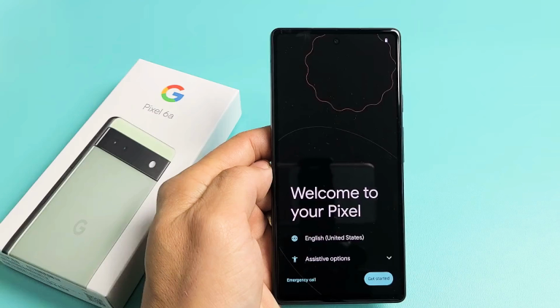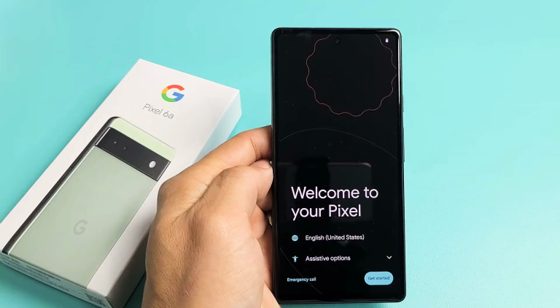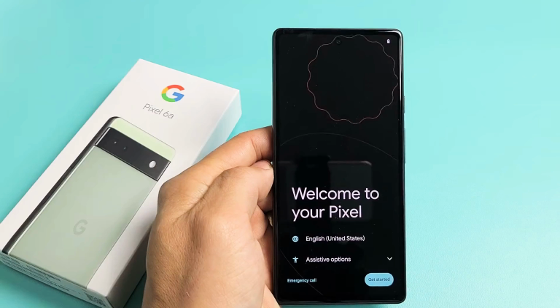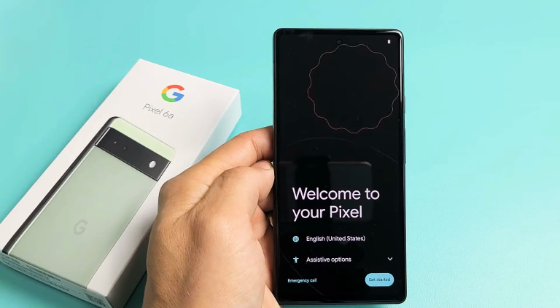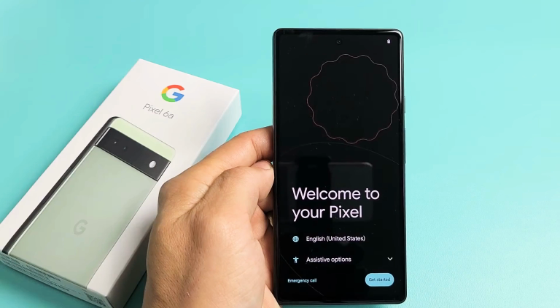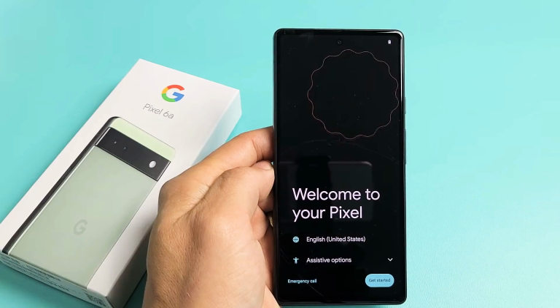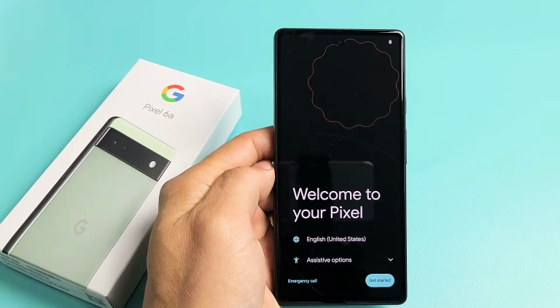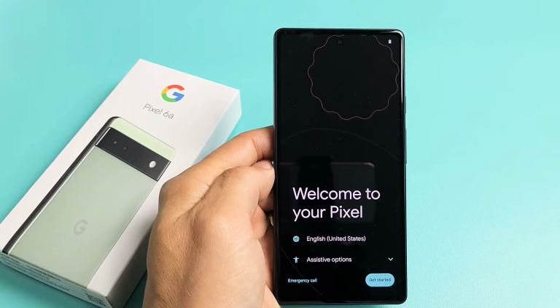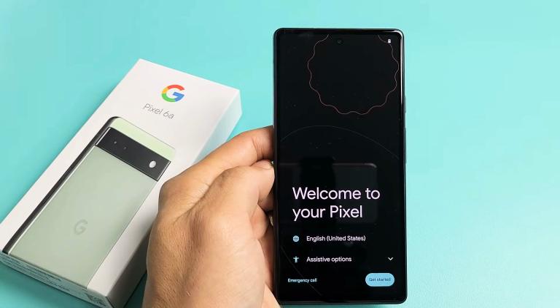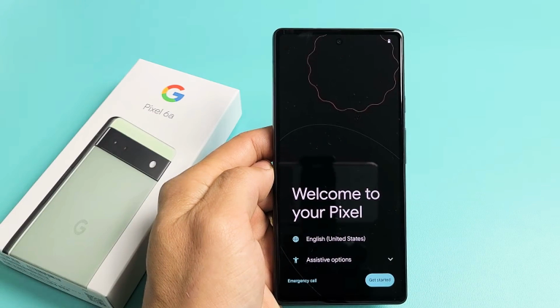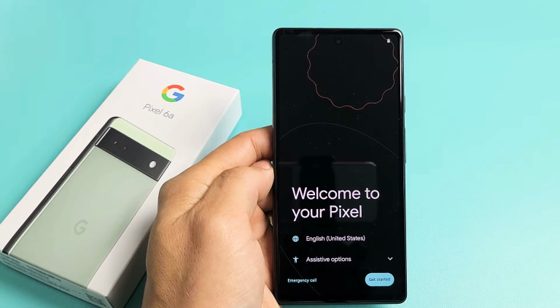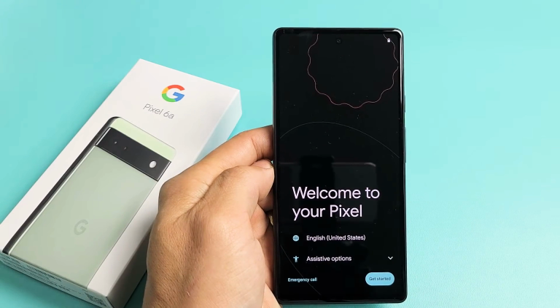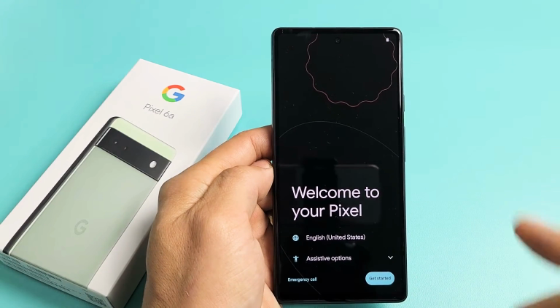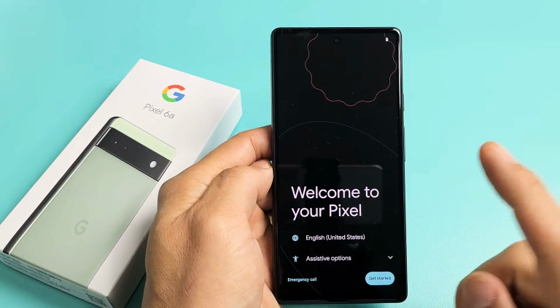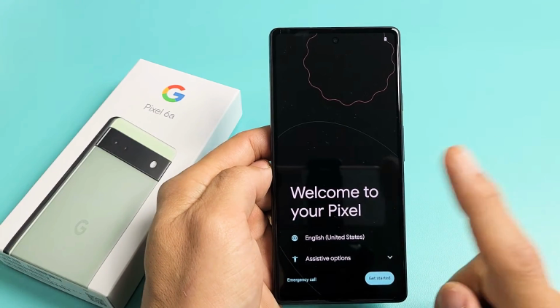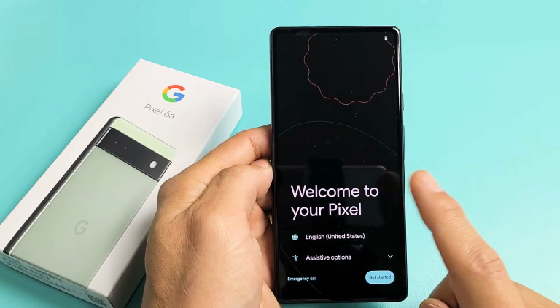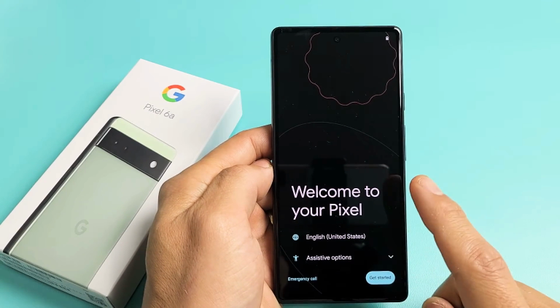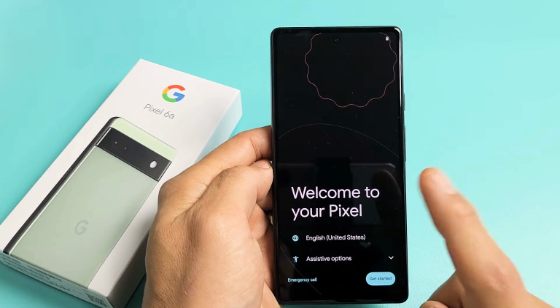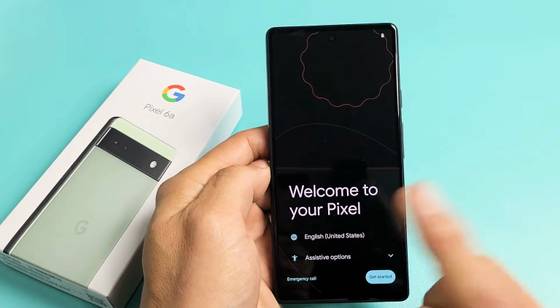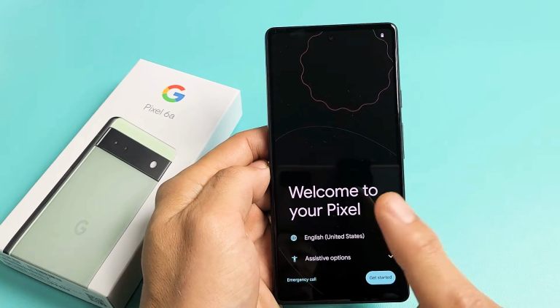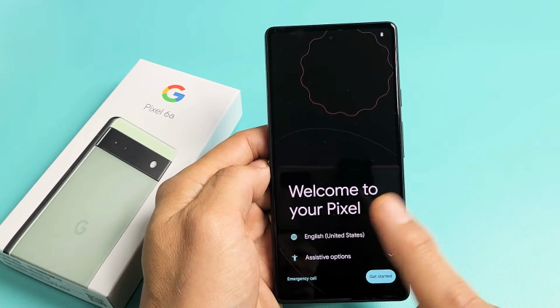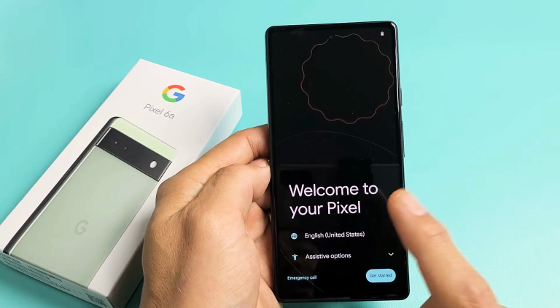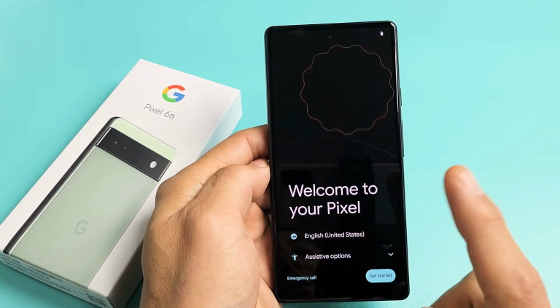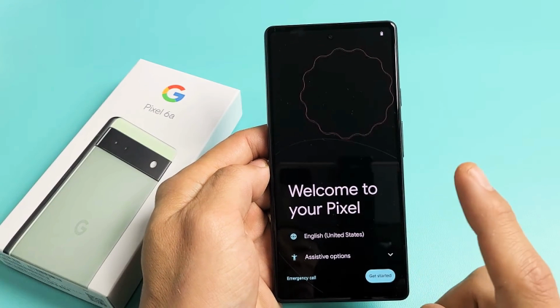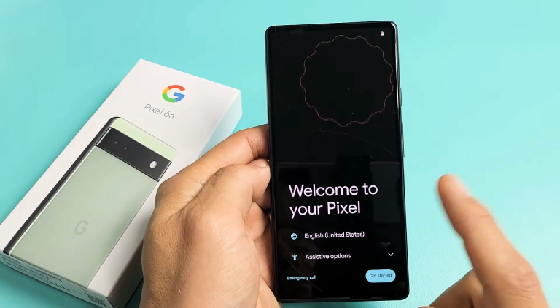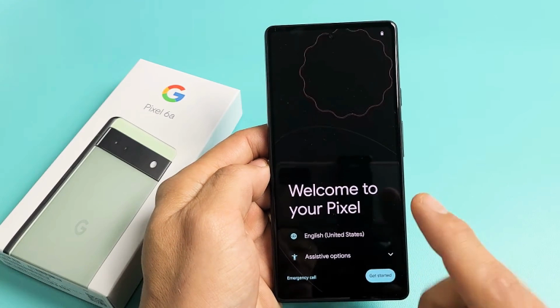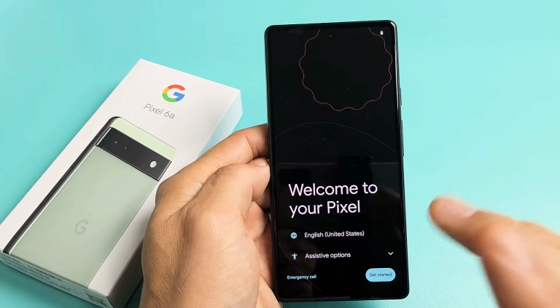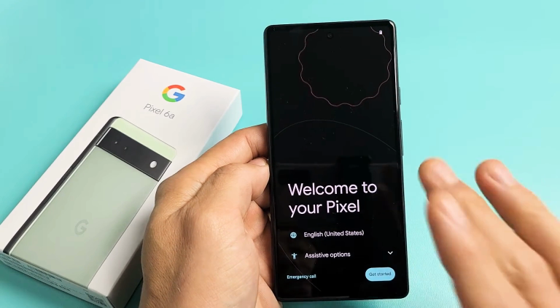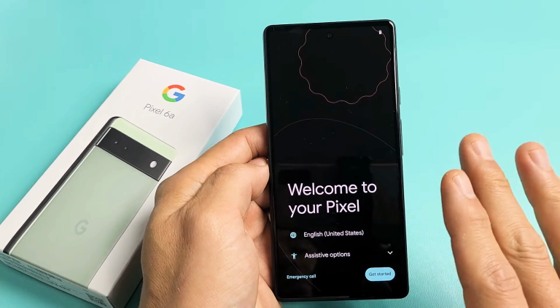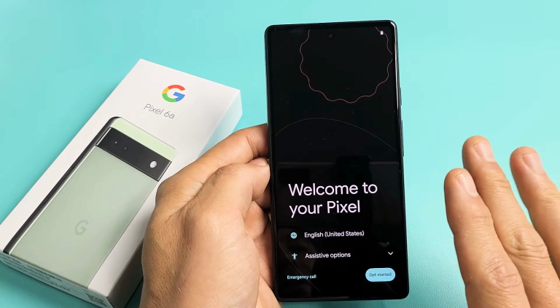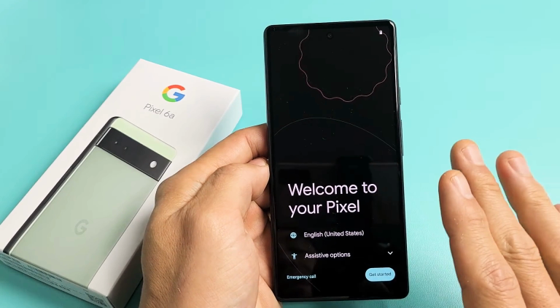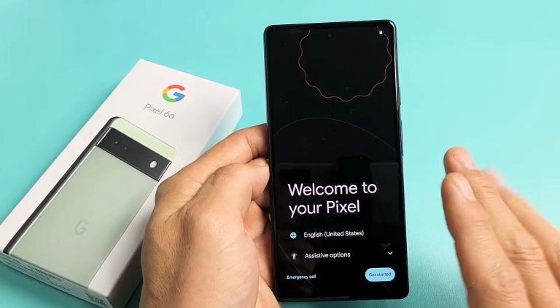Here is the Google Pixel 6a. I'm going to show you how to set this up step by step.